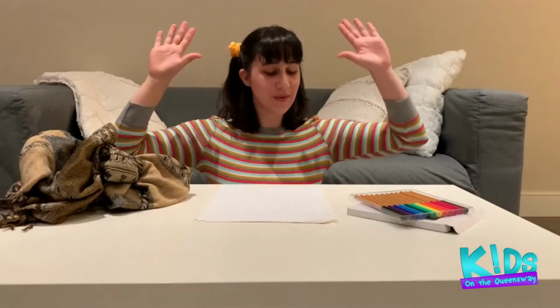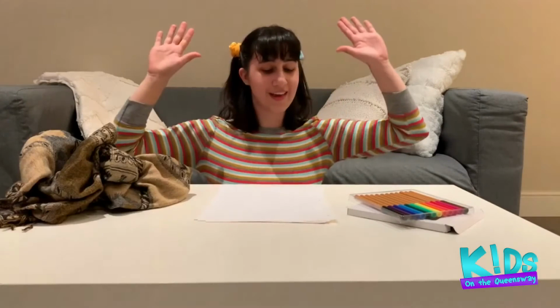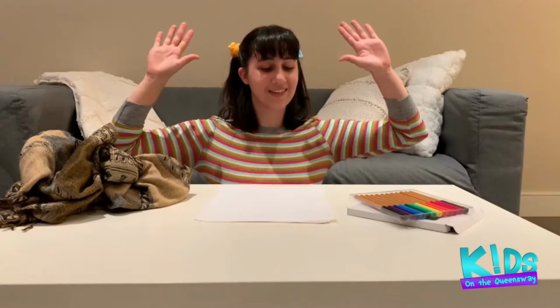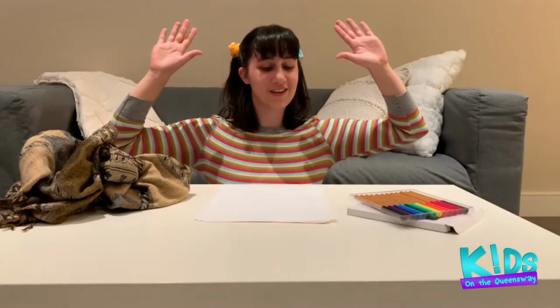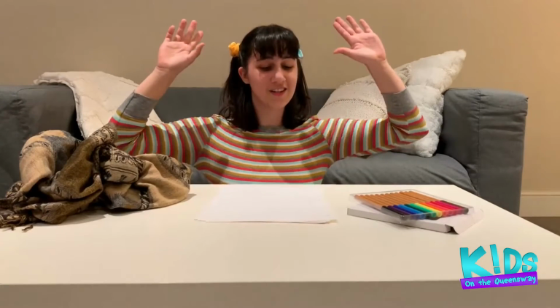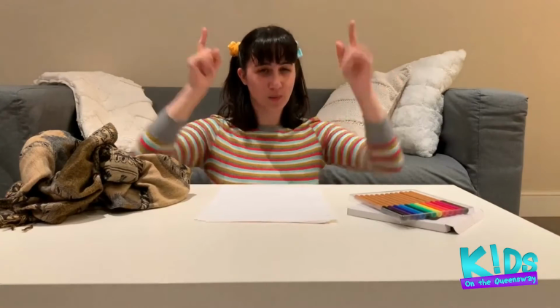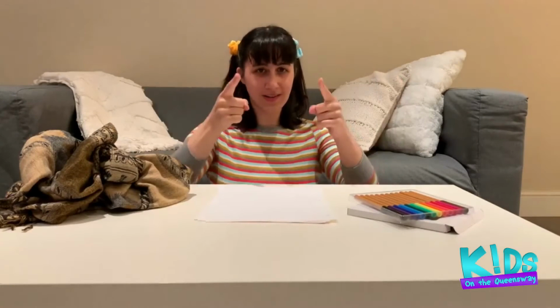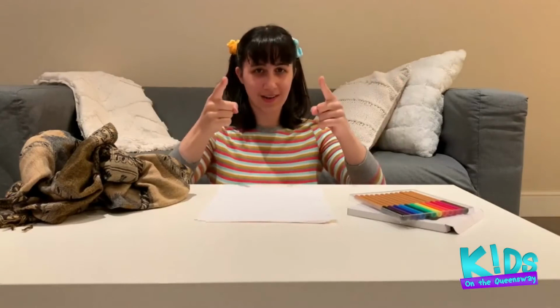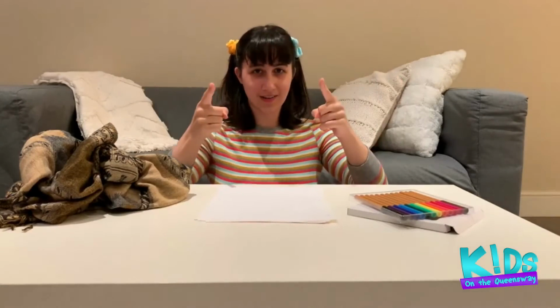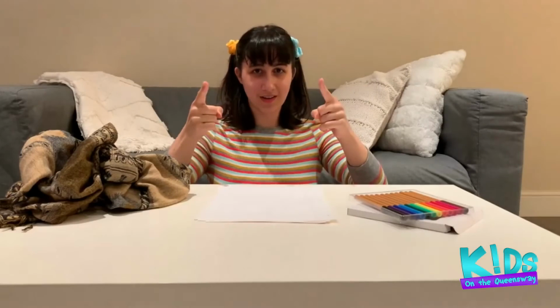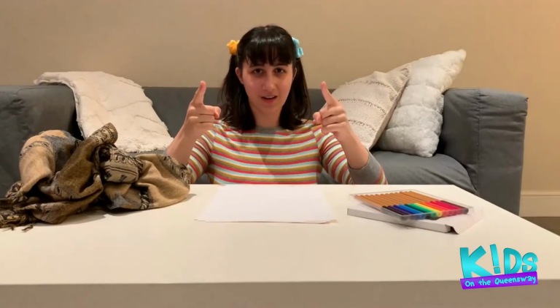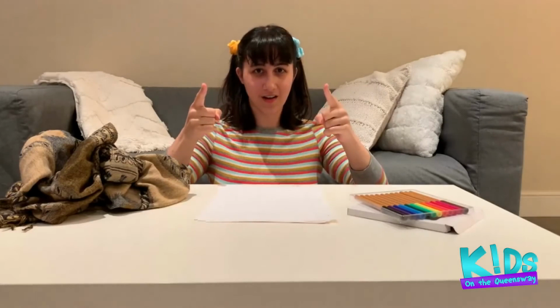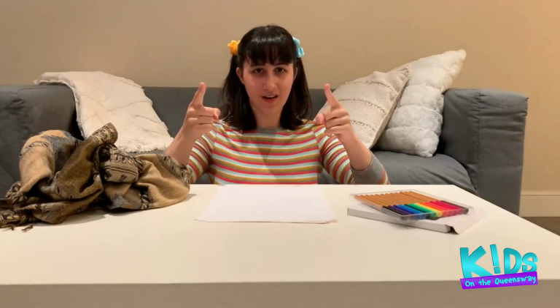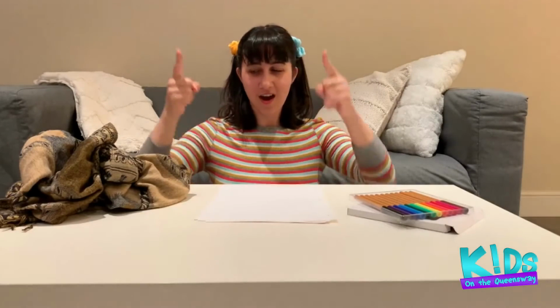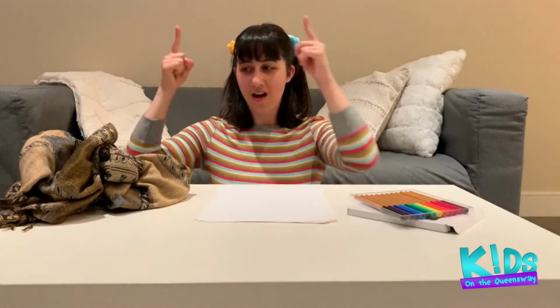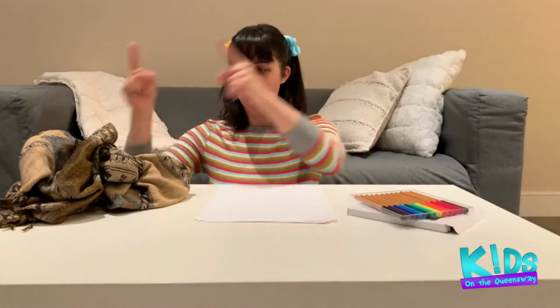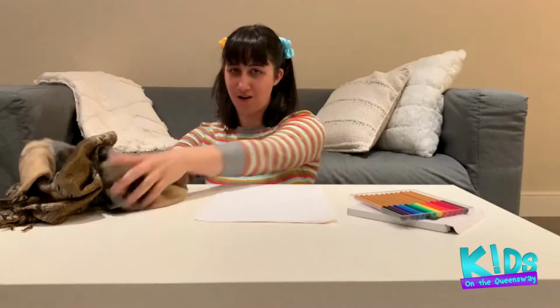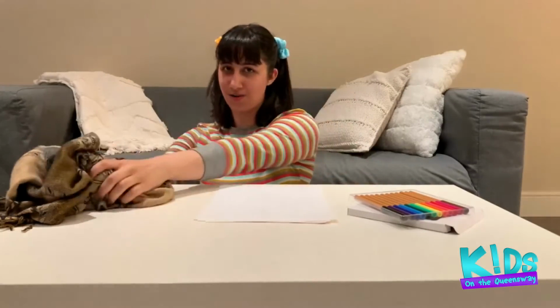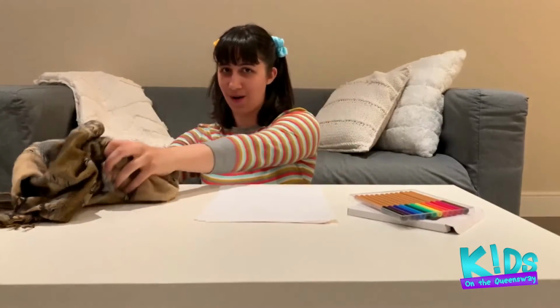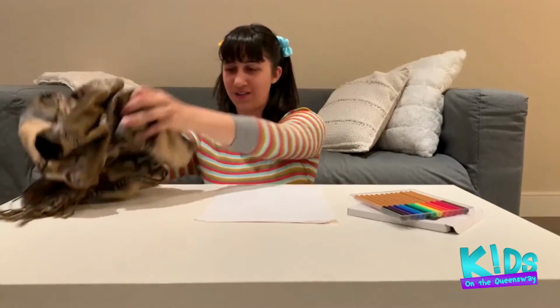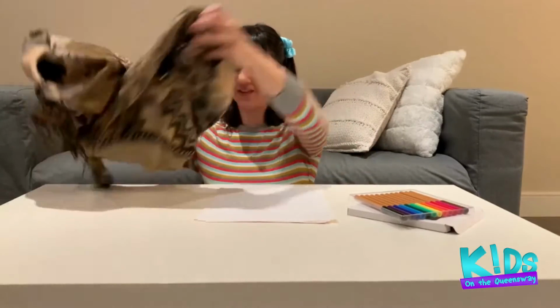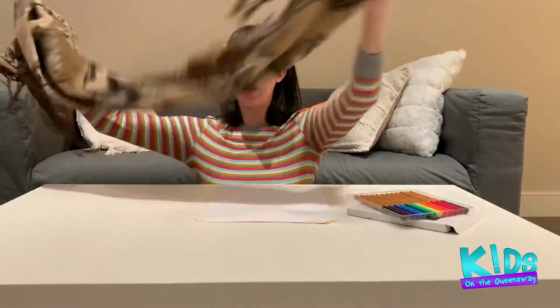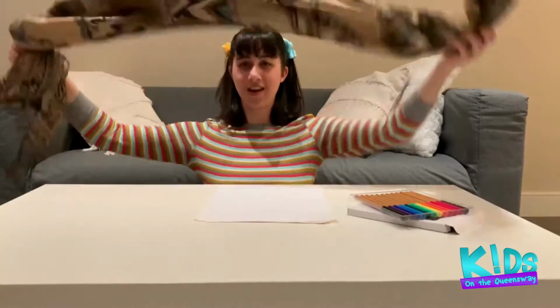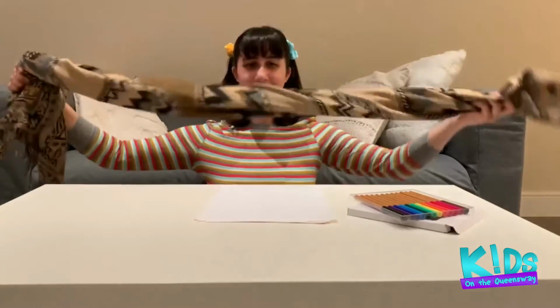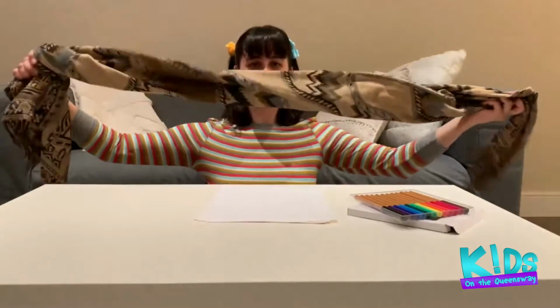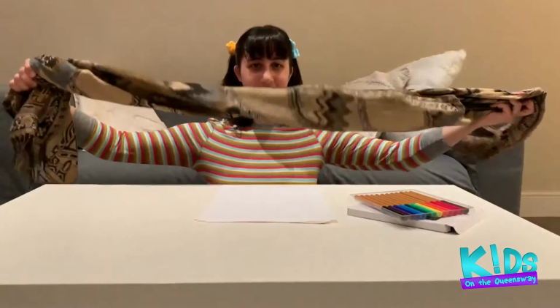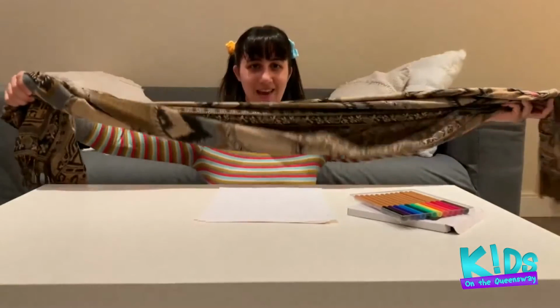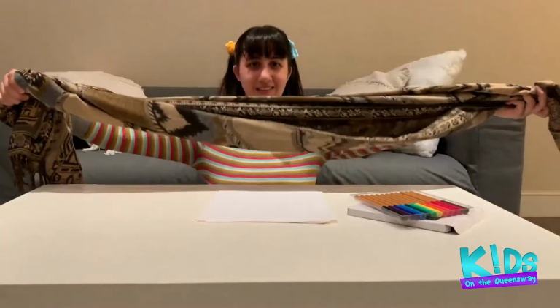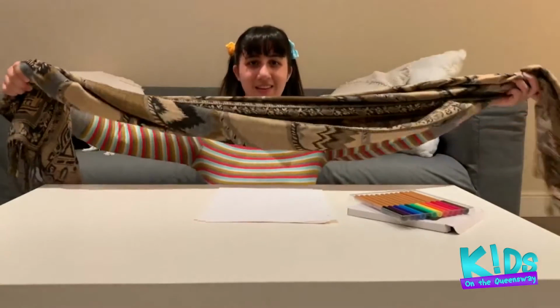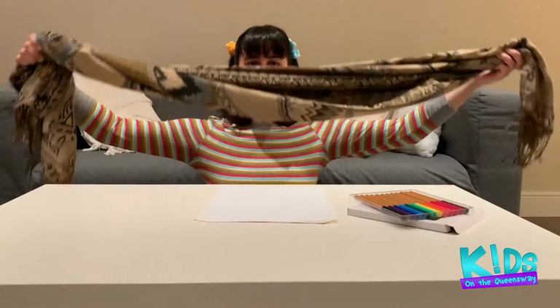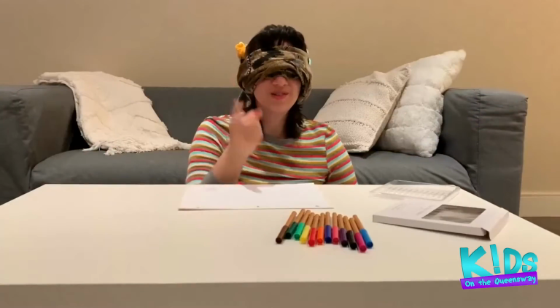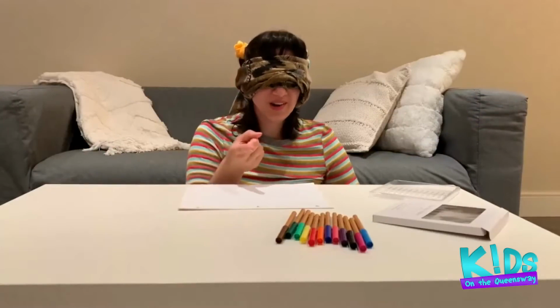Draw along with me. 20 seconds on the clock. On your marks. Get set. Draw.